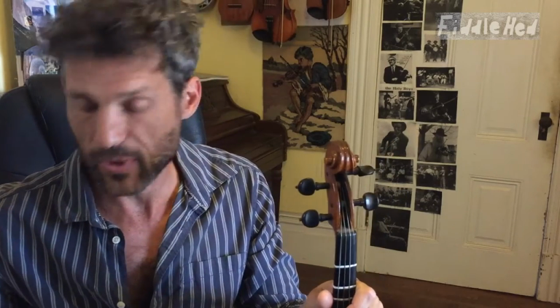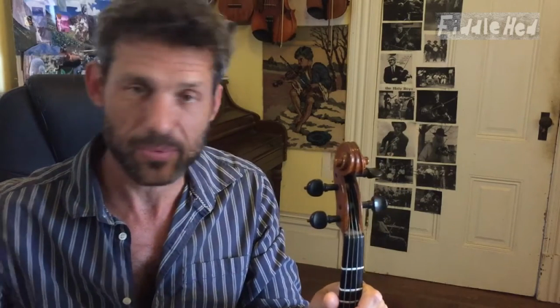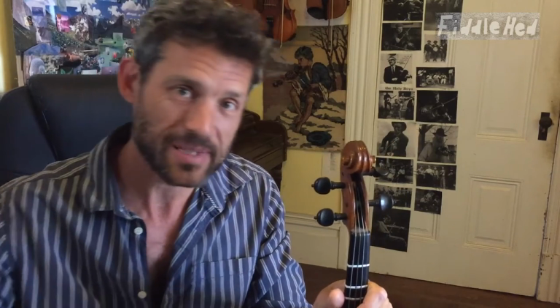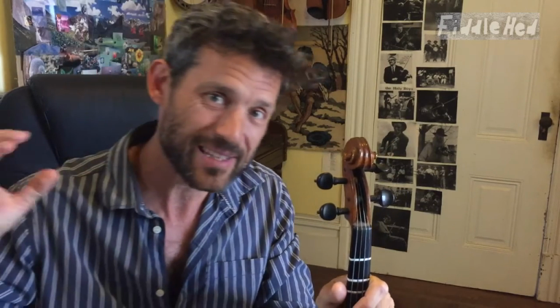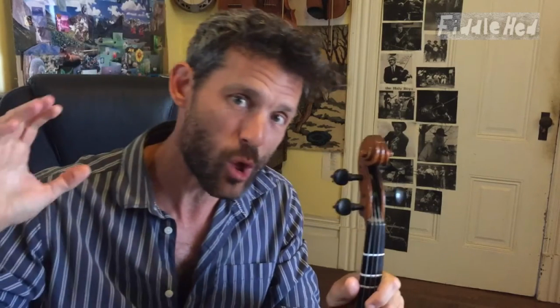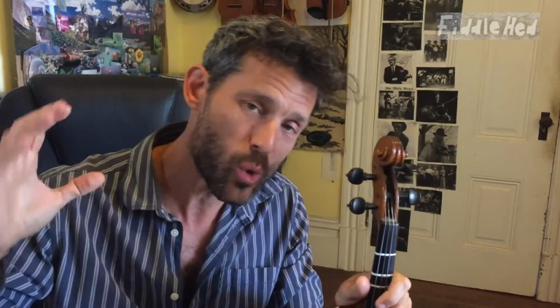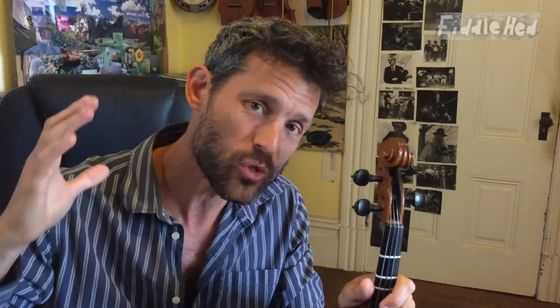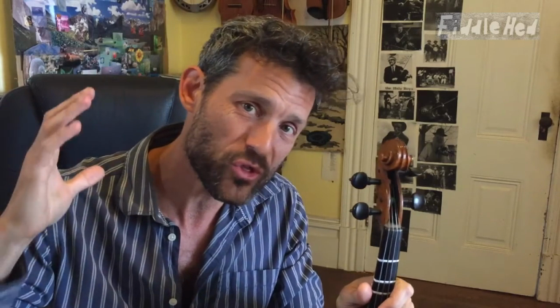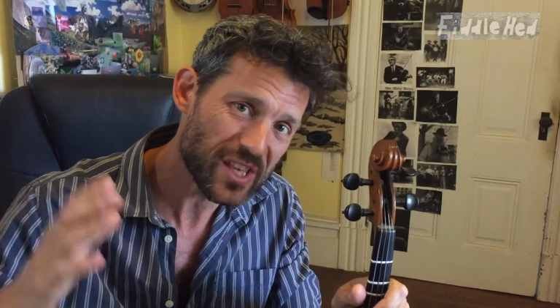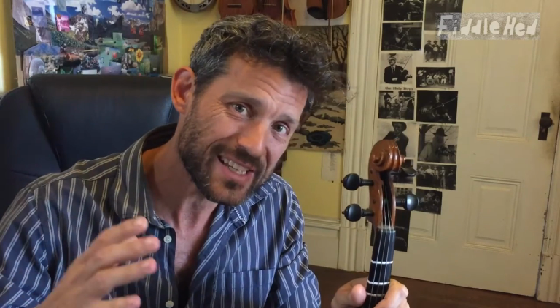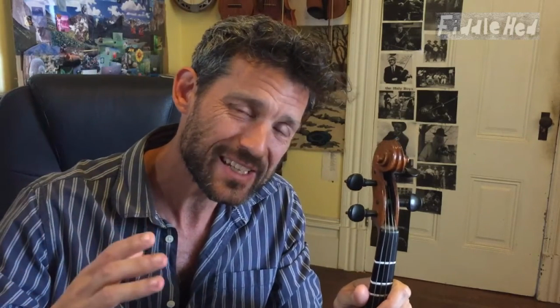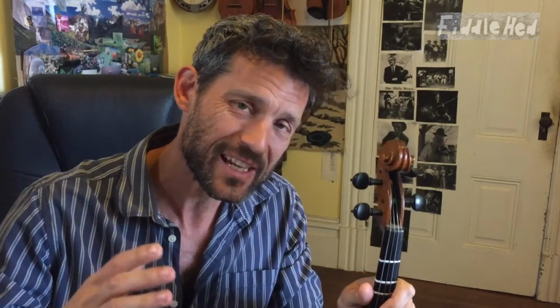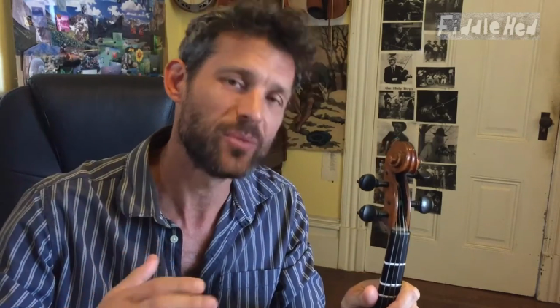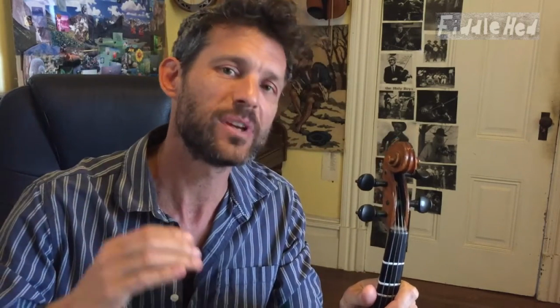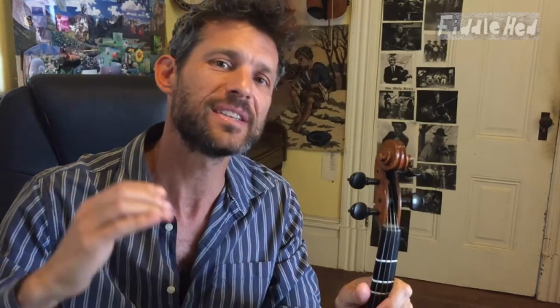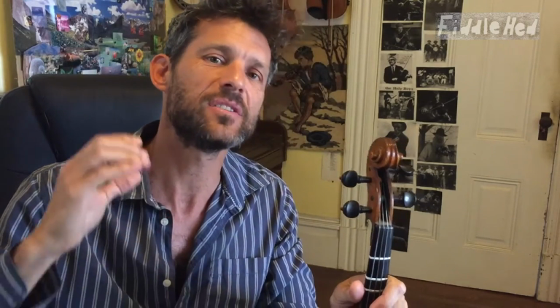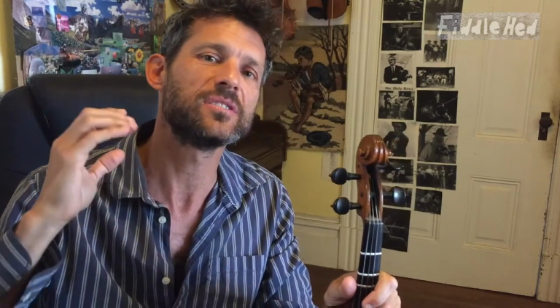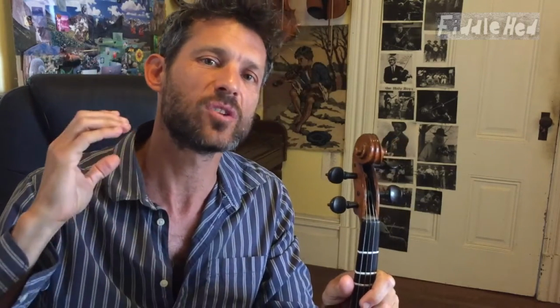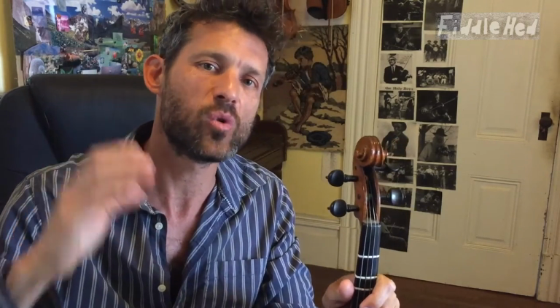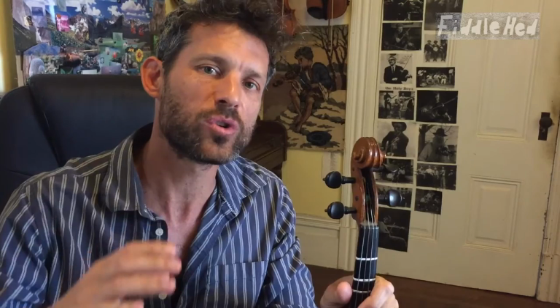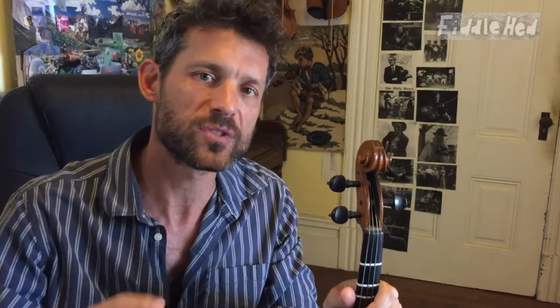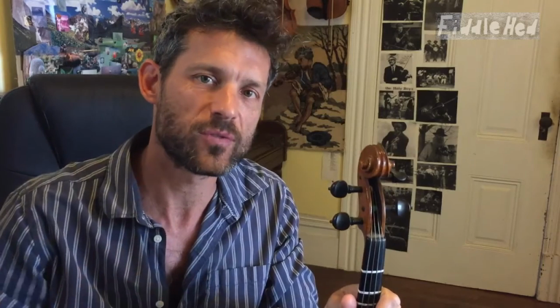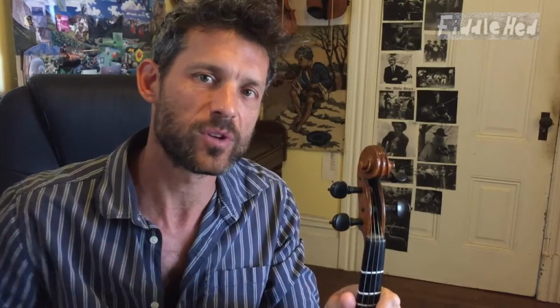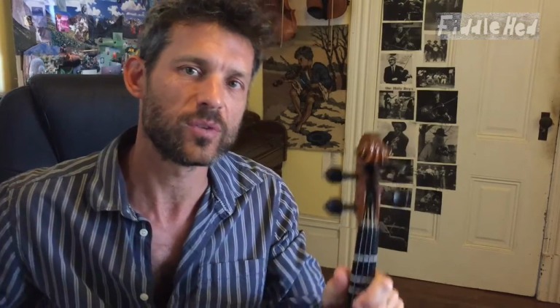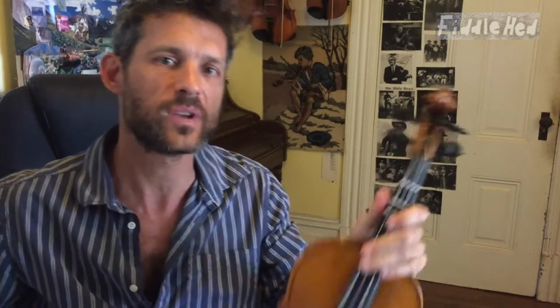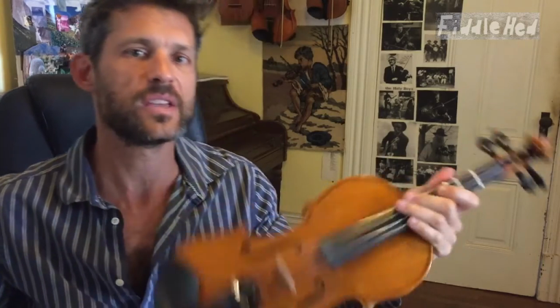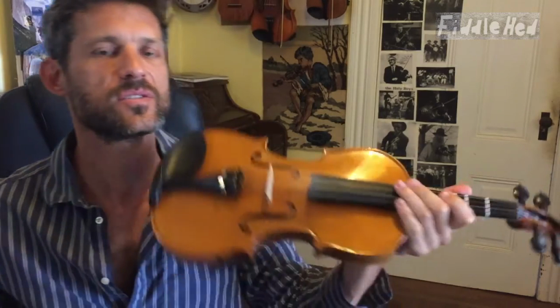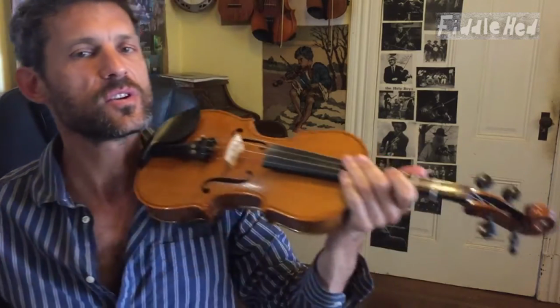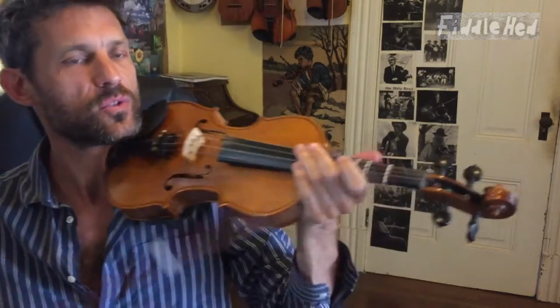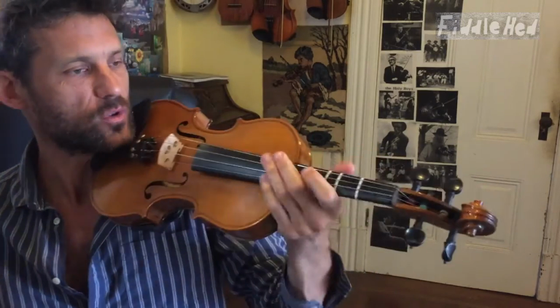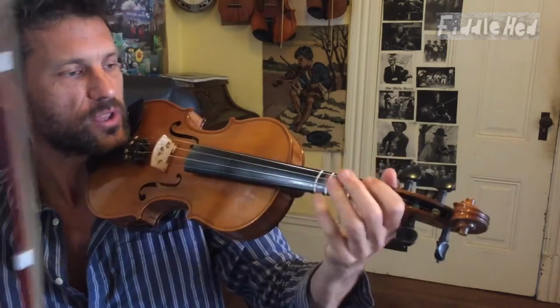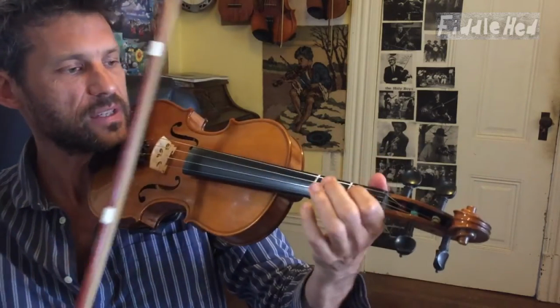I'm gonna play the whole thing and then break it down into quarters for you. So let's start with the whole thing.